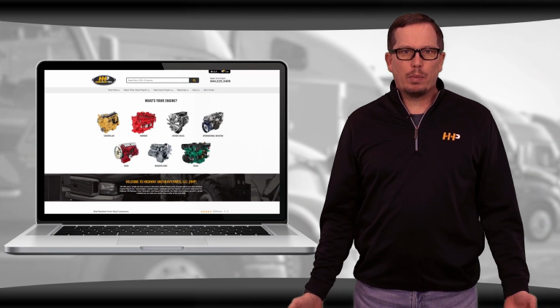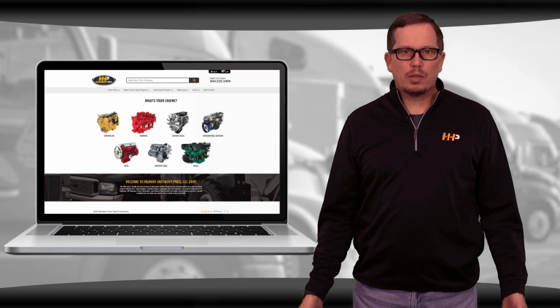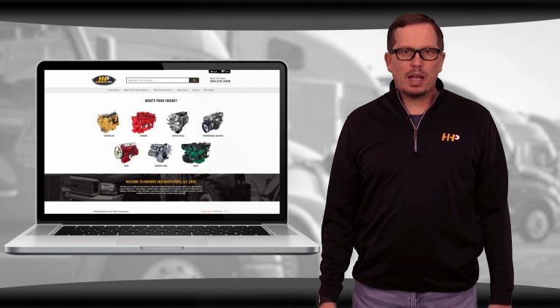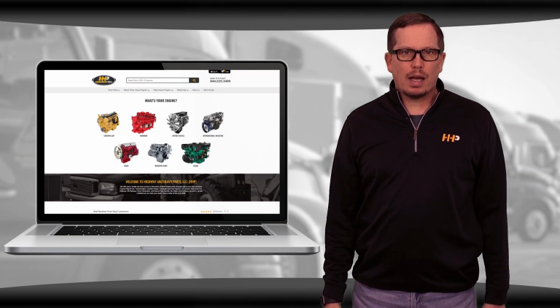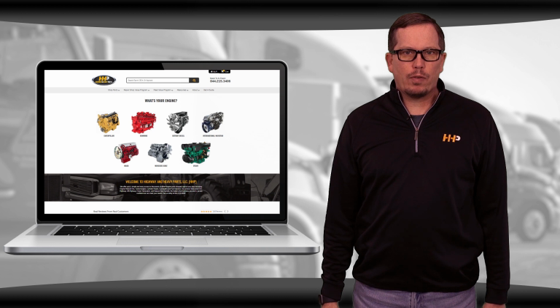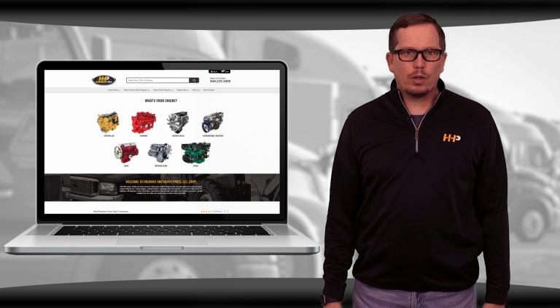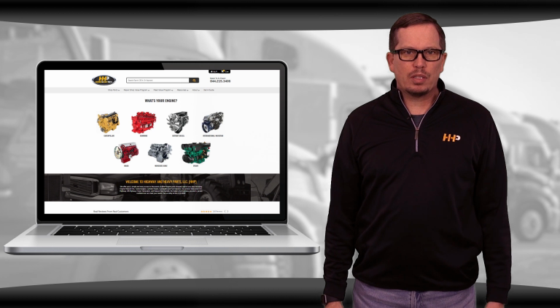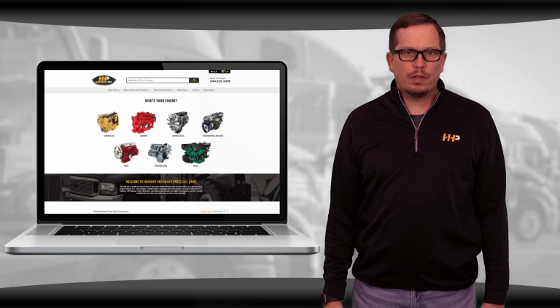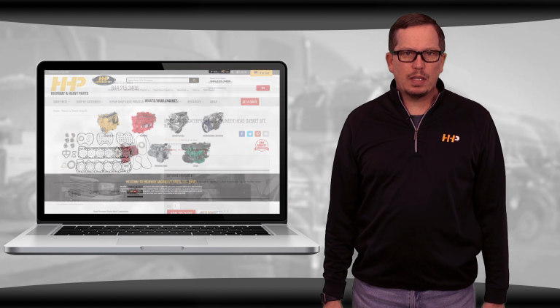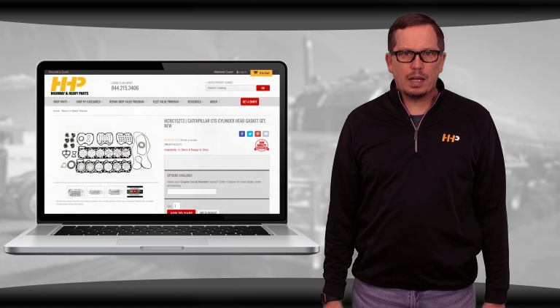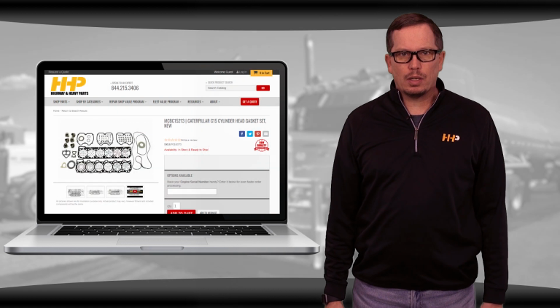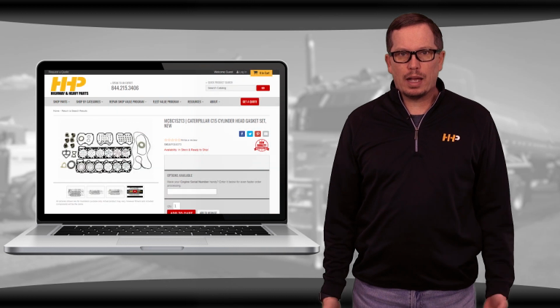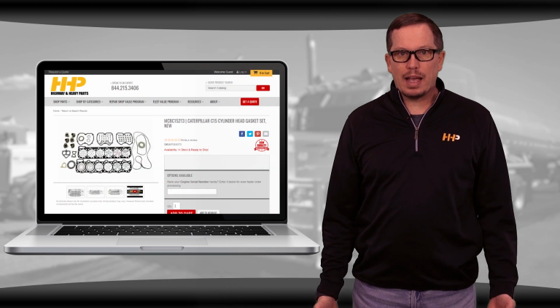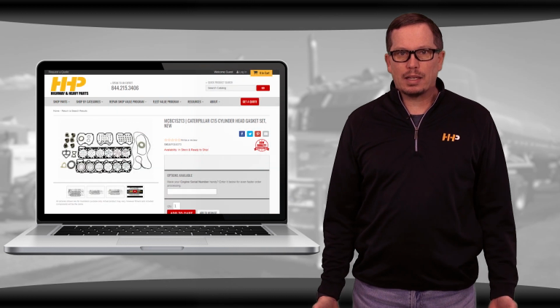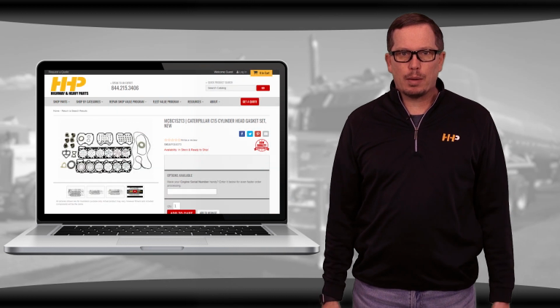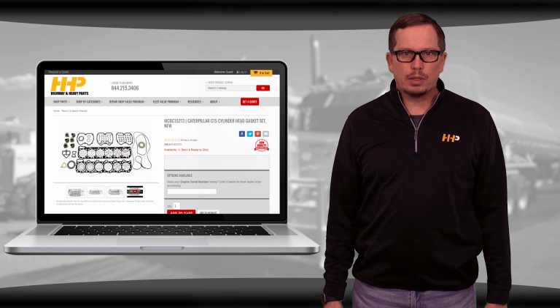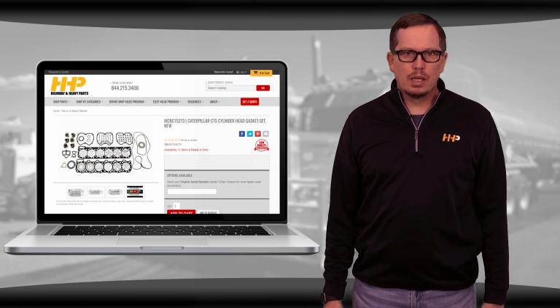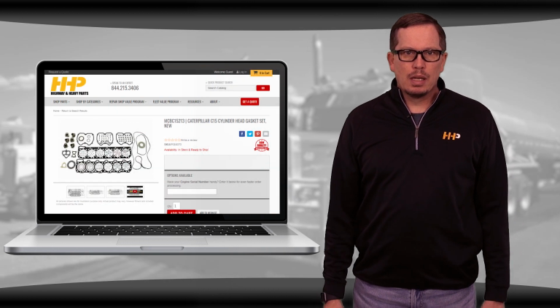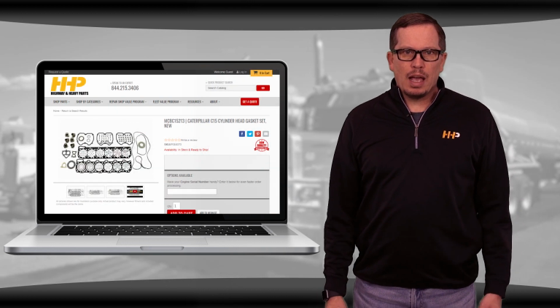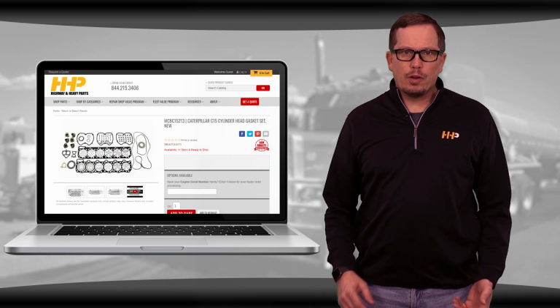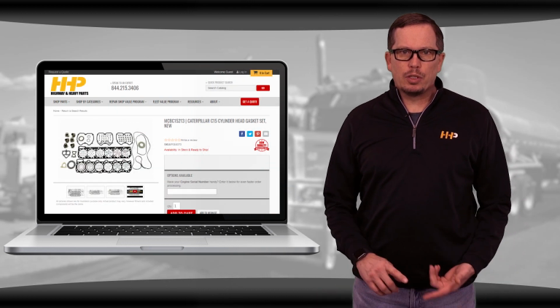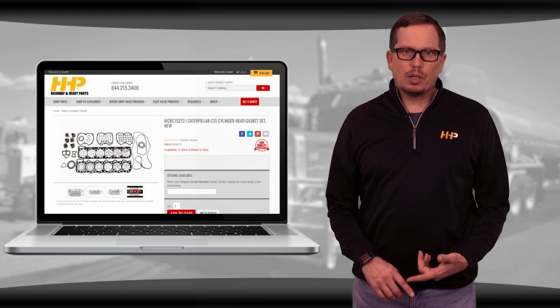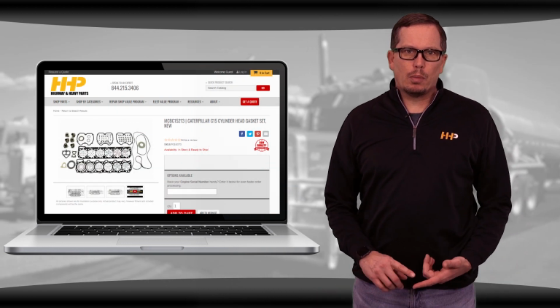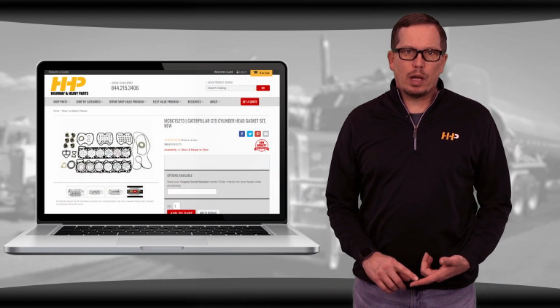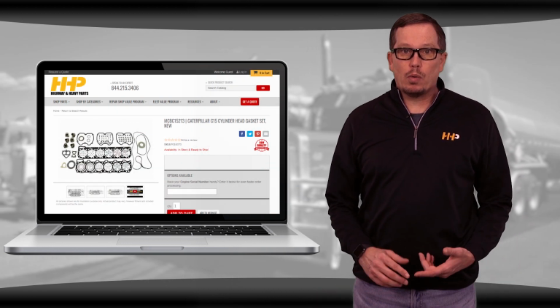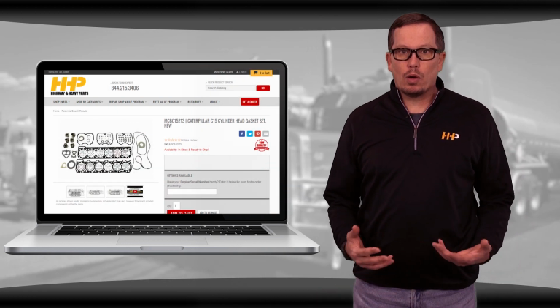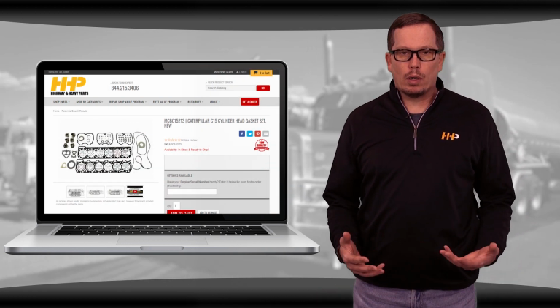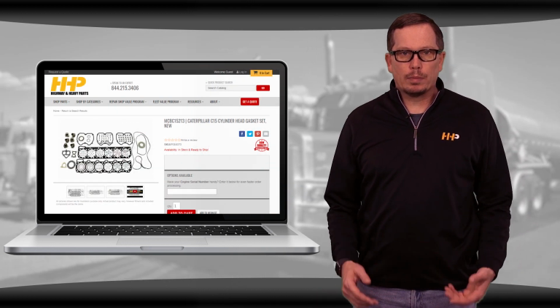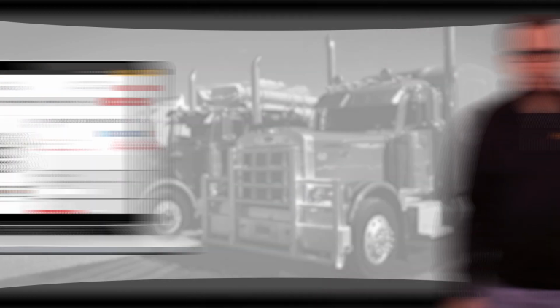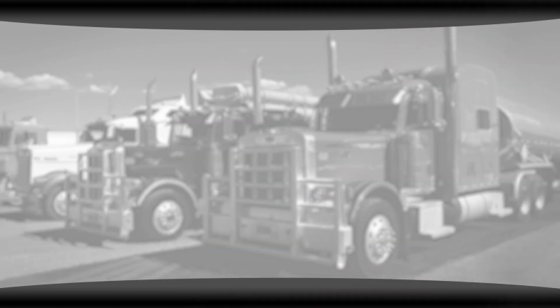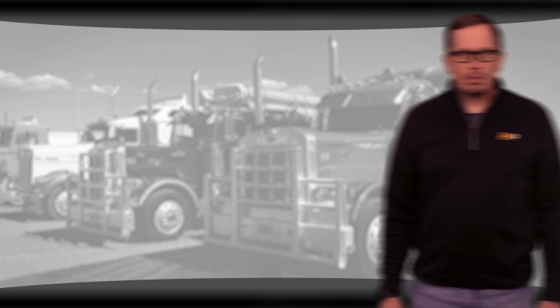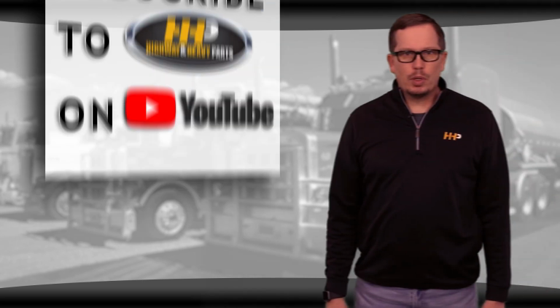Check out highwayandheavyparts.com for all your C15 ACERT head gasket options. Have your engine serial number ready when you're ordering.